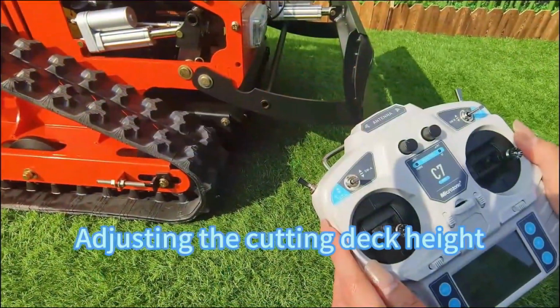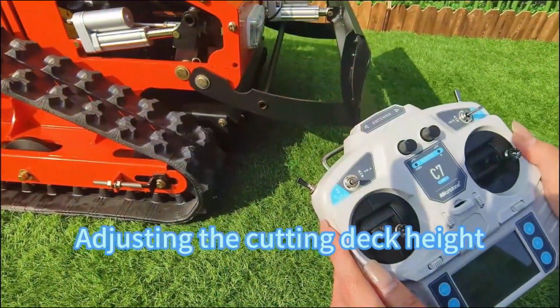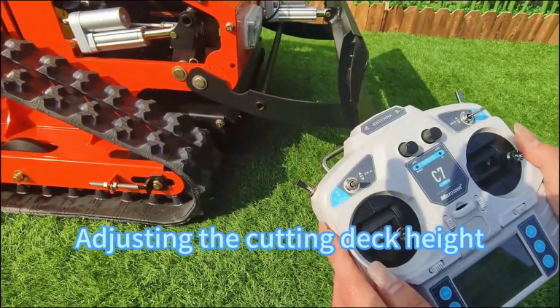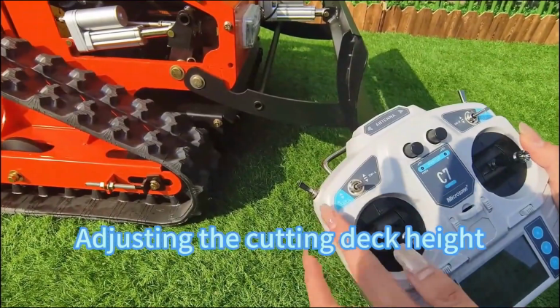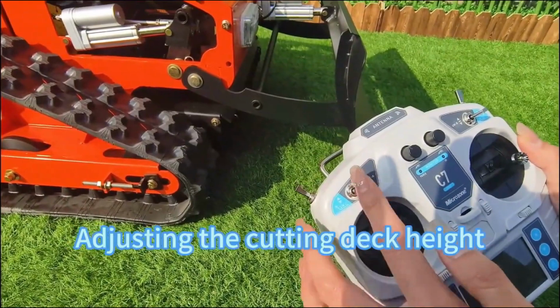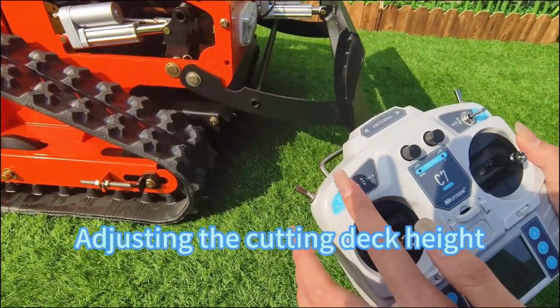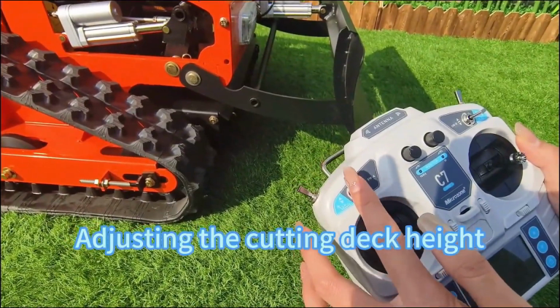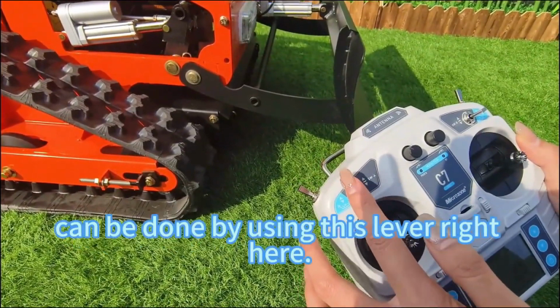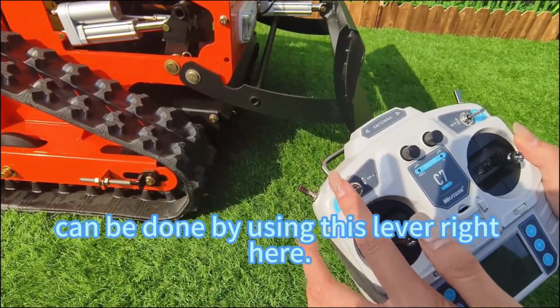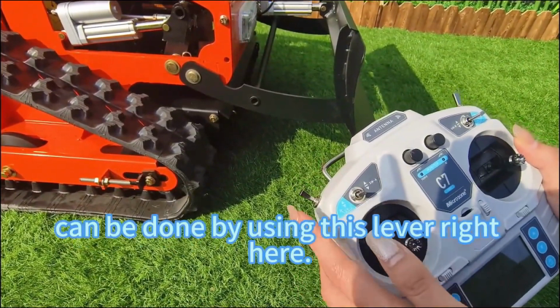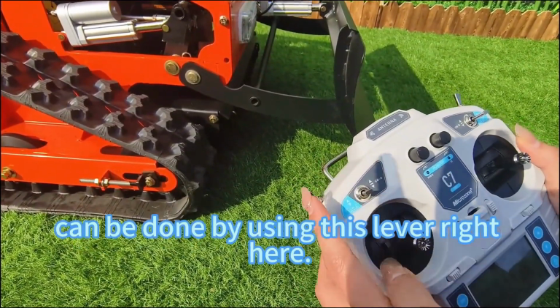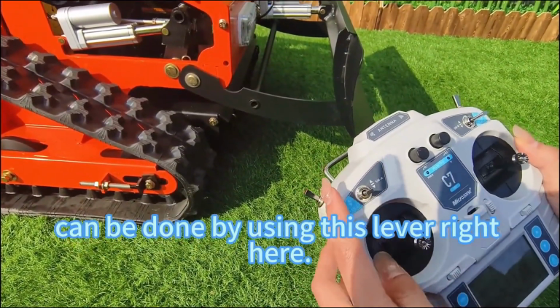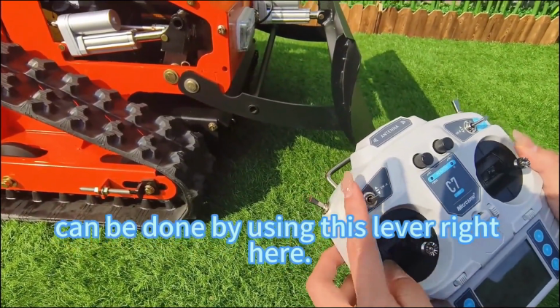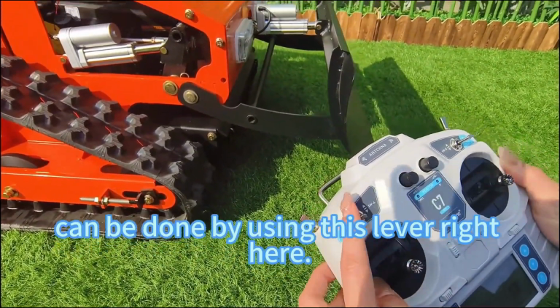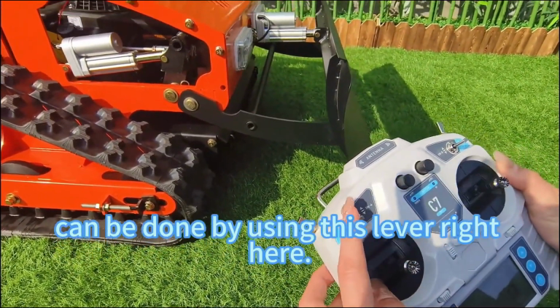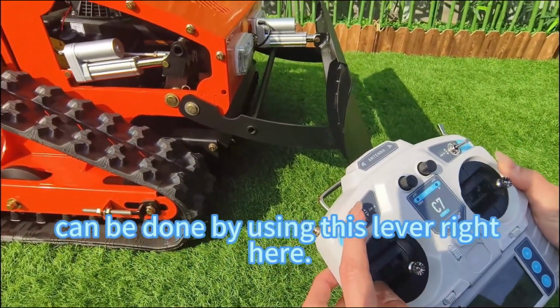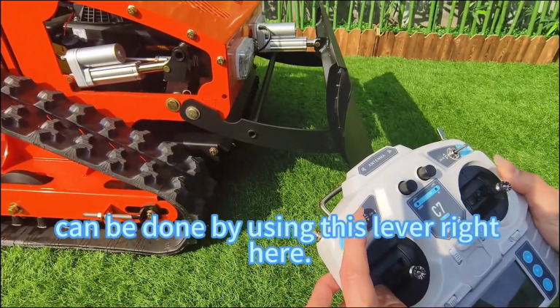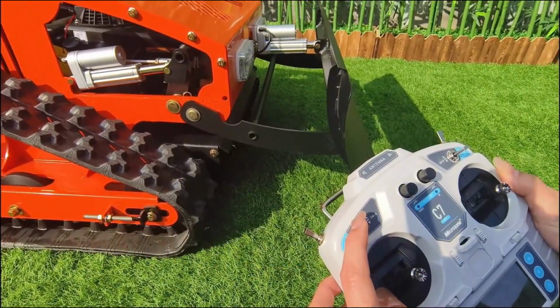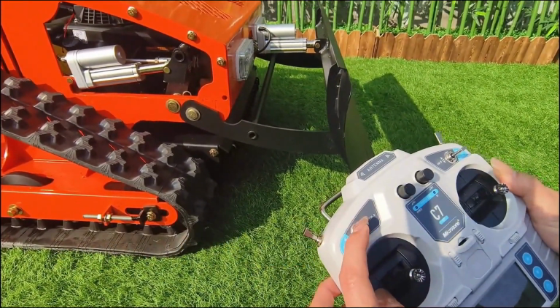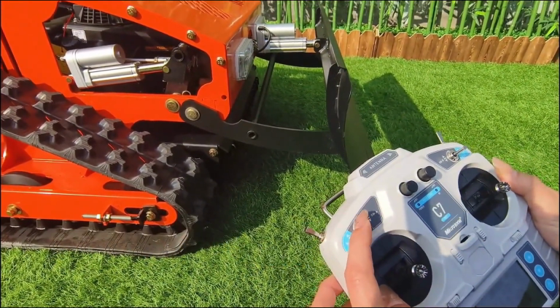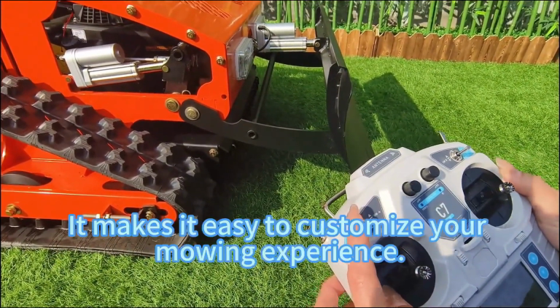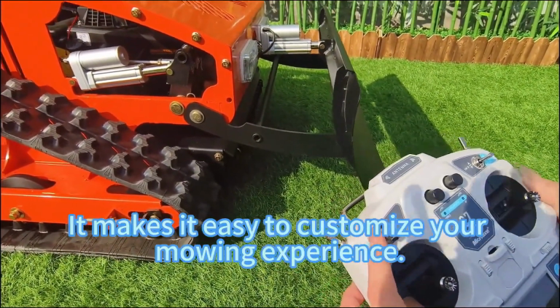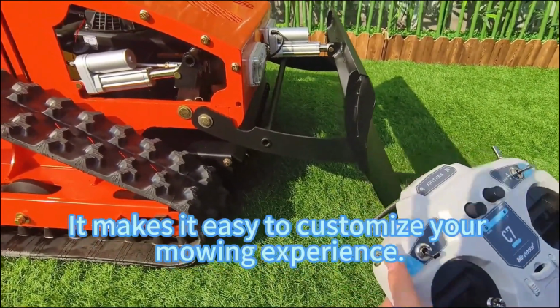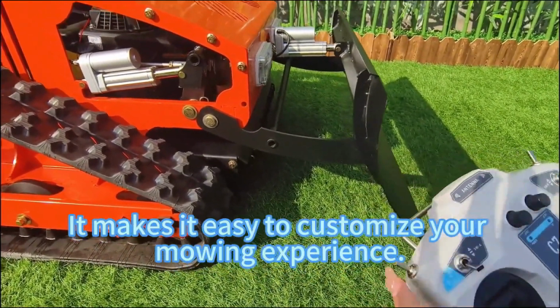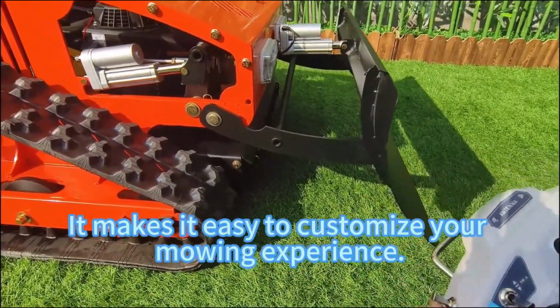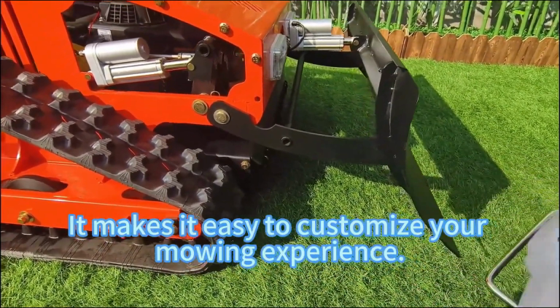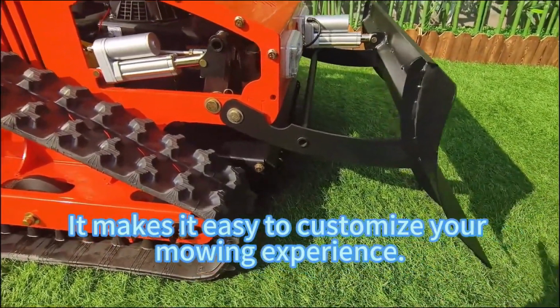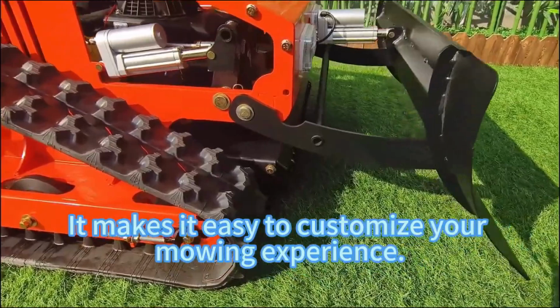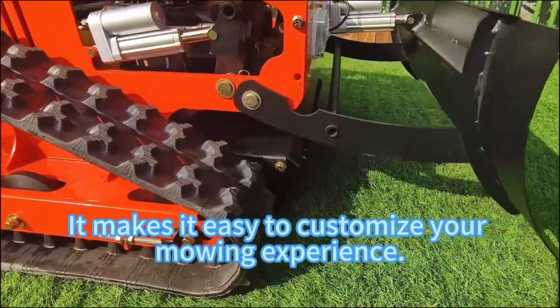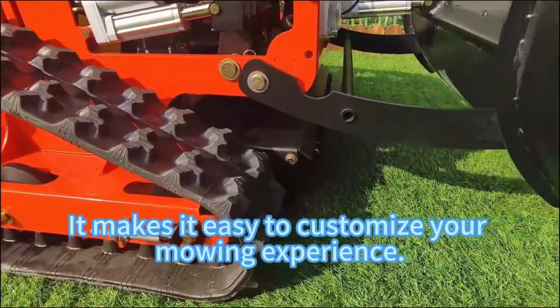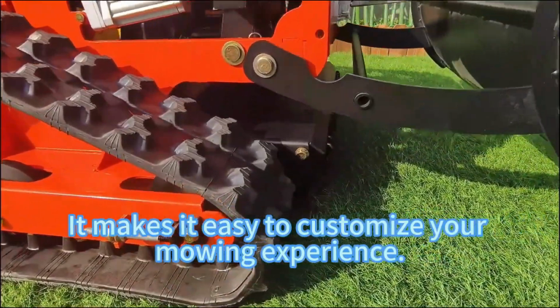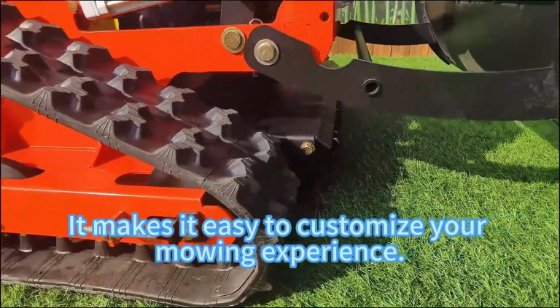Adjusting the cutting deck height can be done by using this lever right here. It makes it easy to customize your mowing experience.